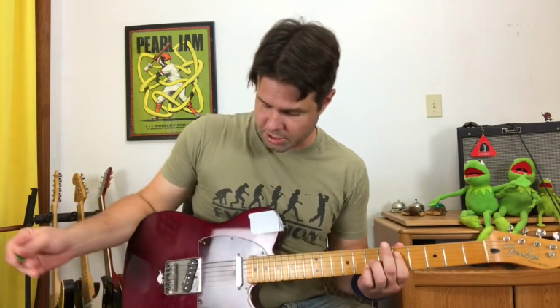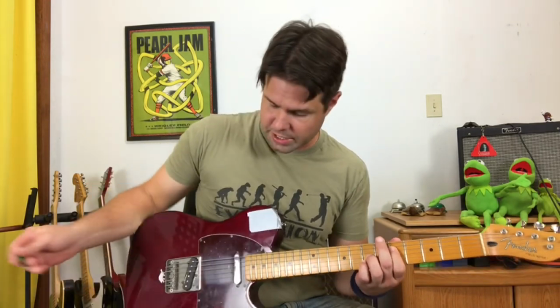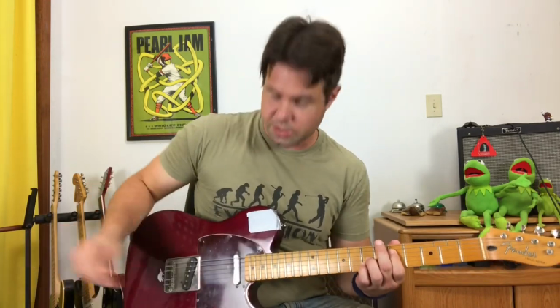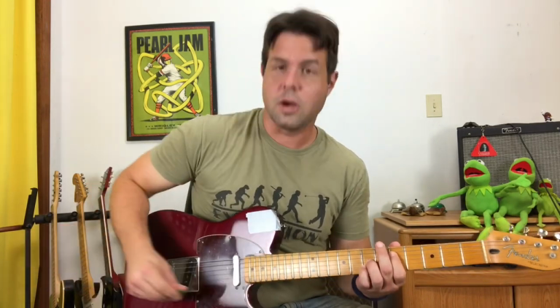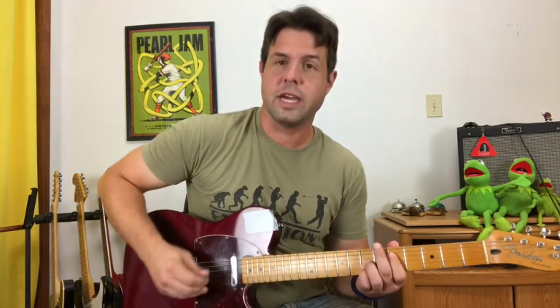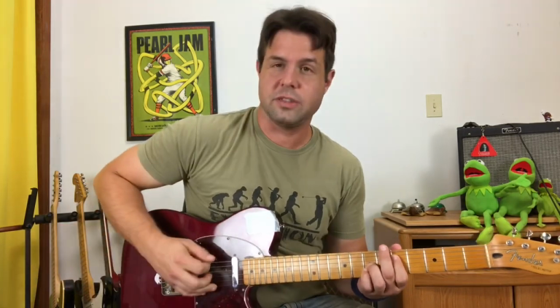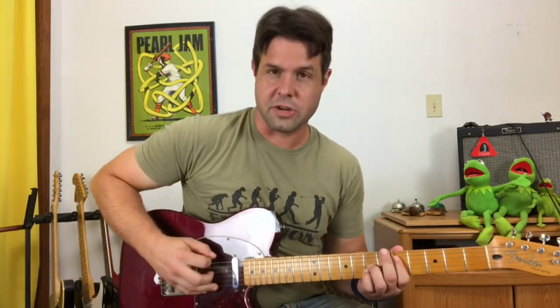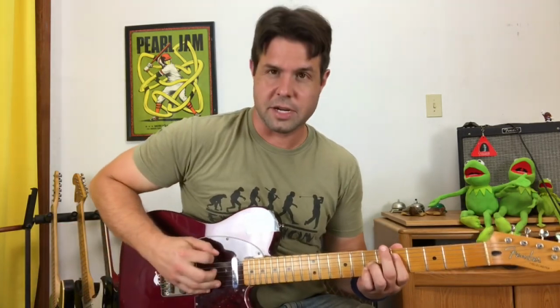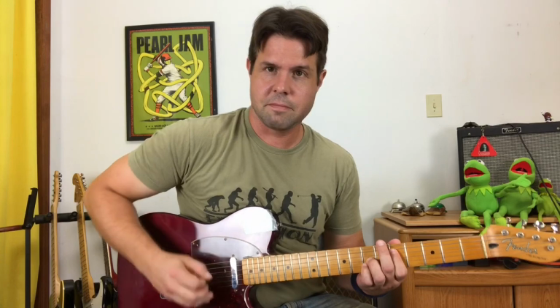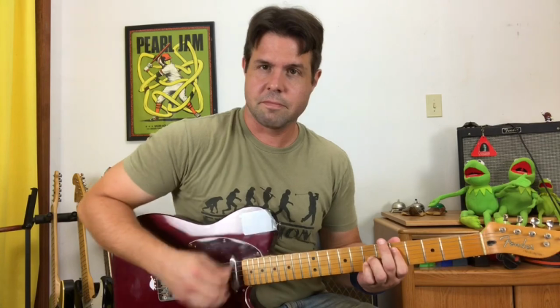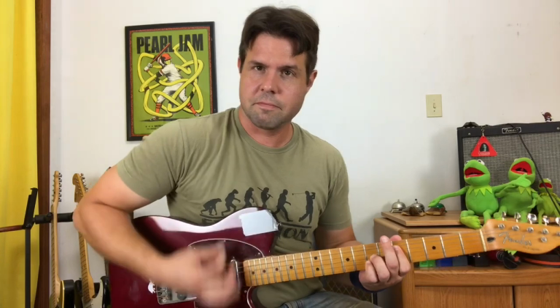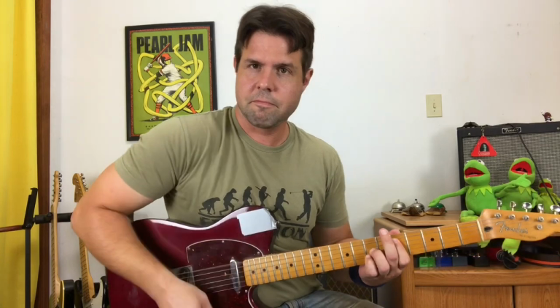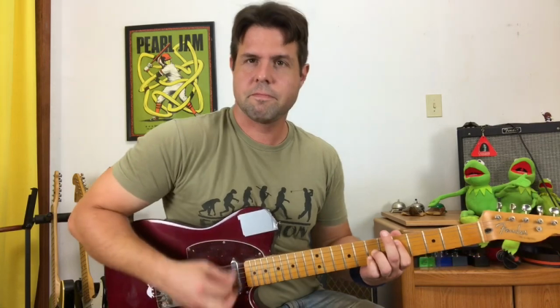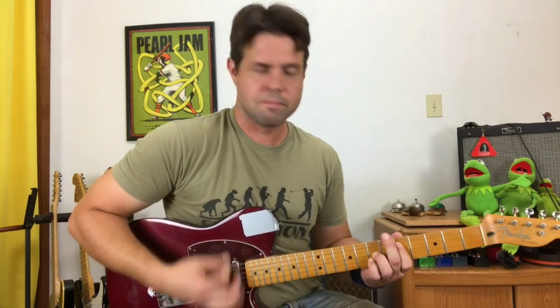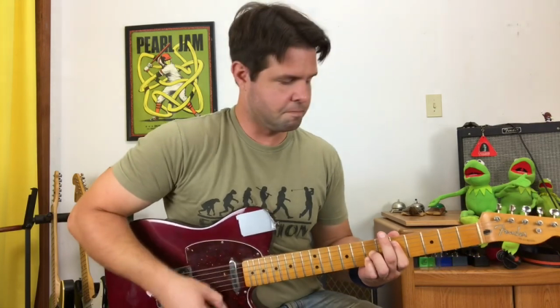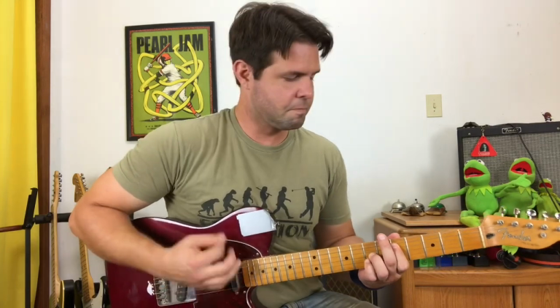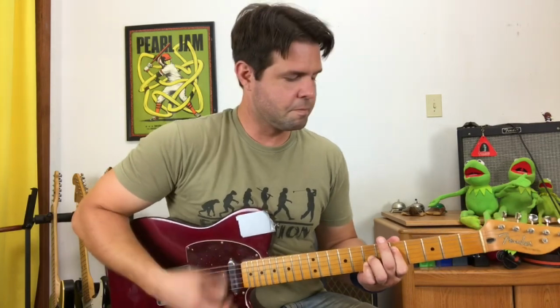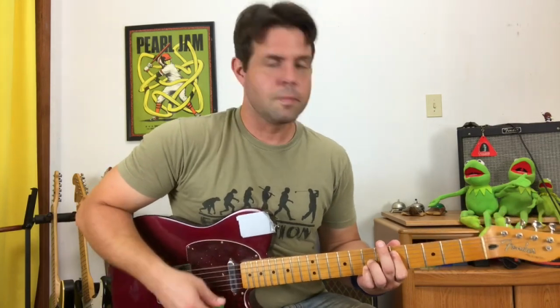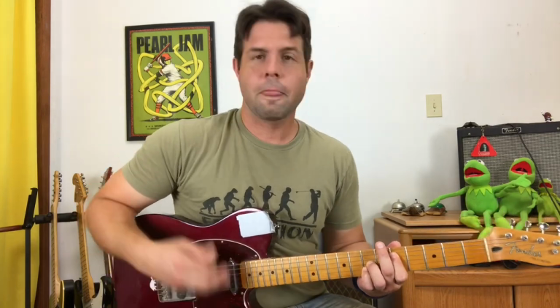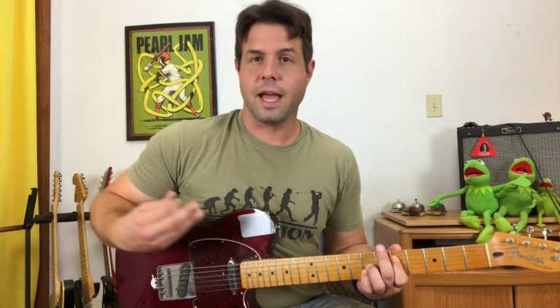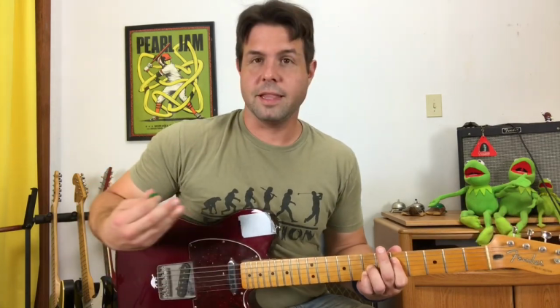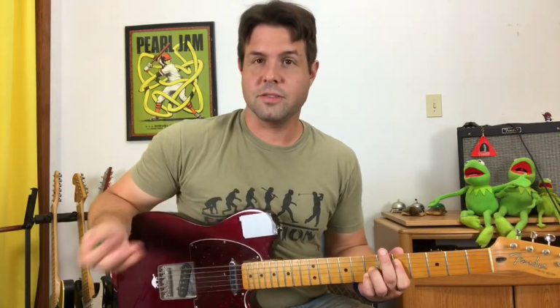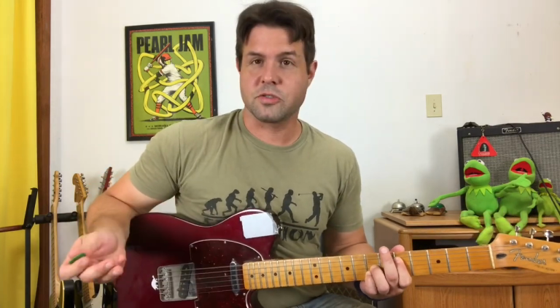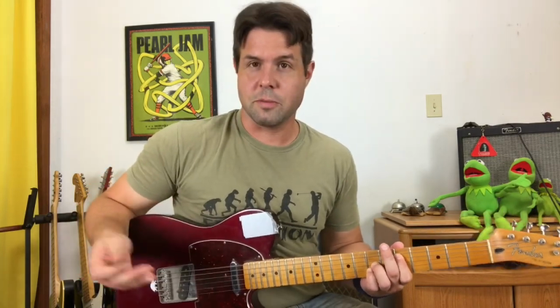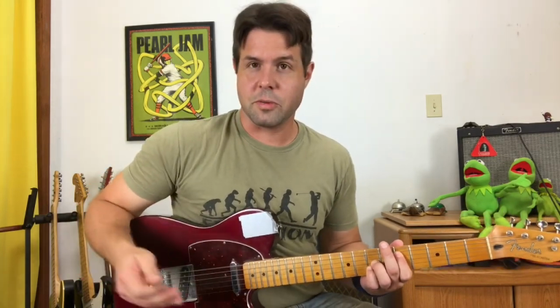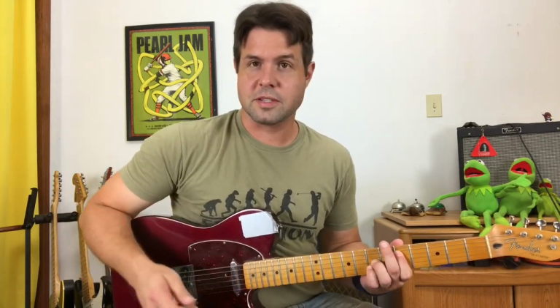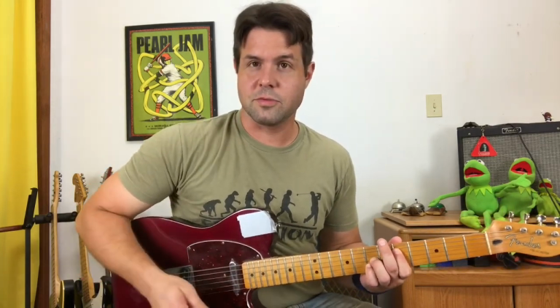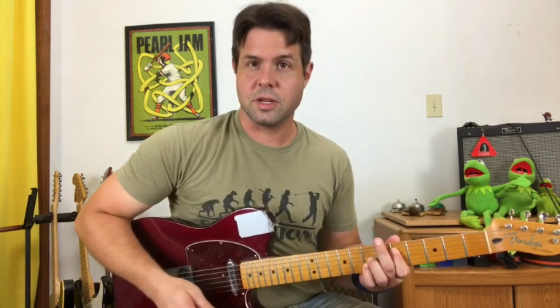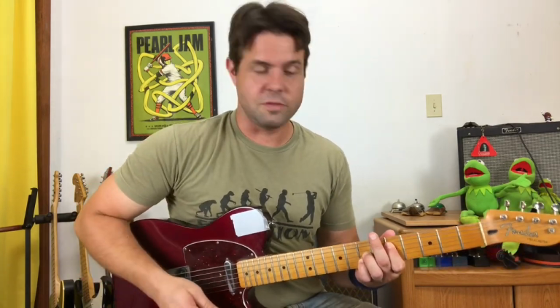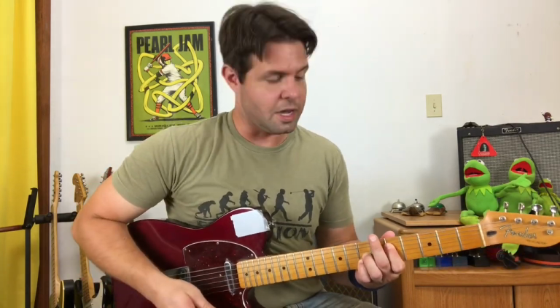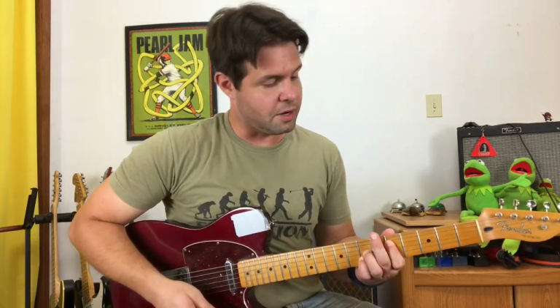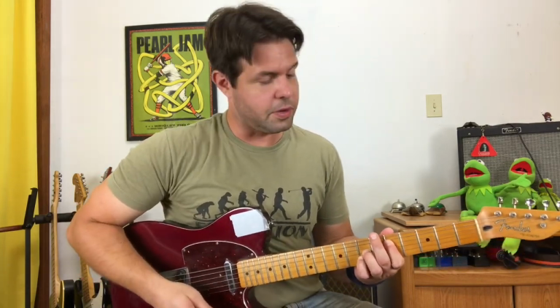Pluck your low E string, and then strum the rest of what you've got going on.